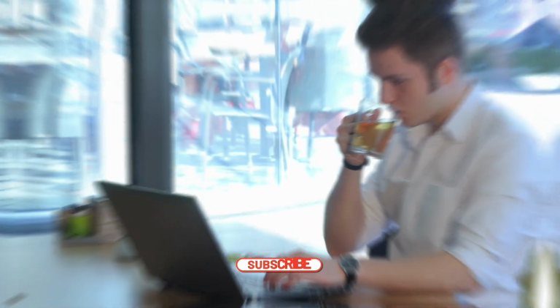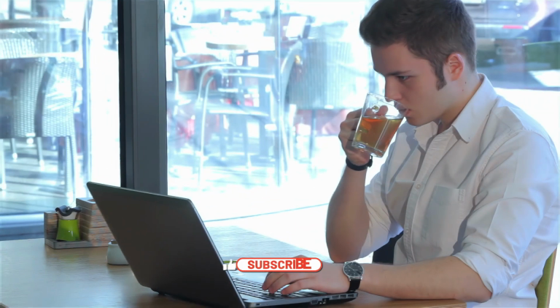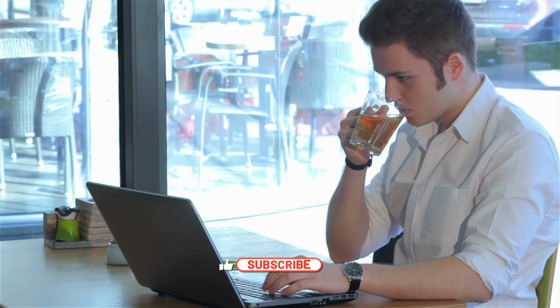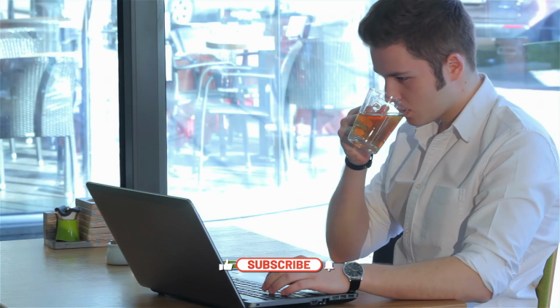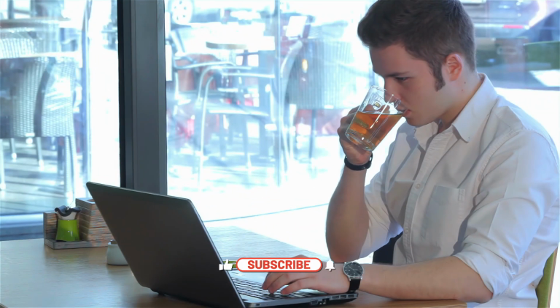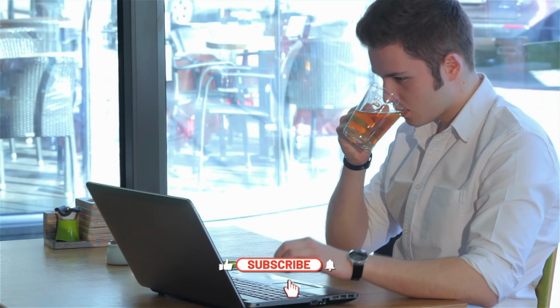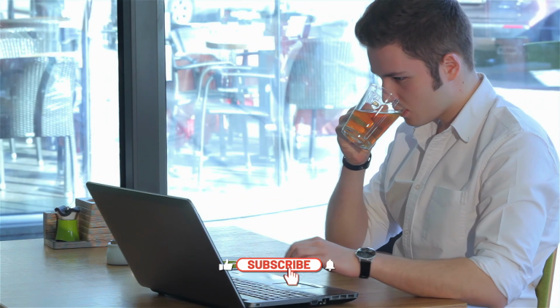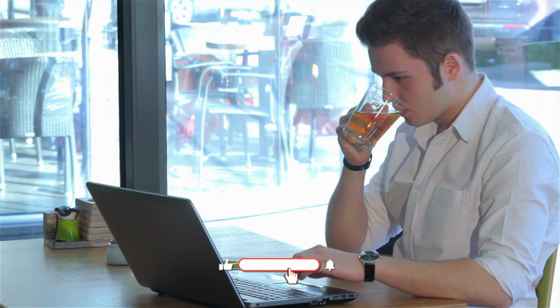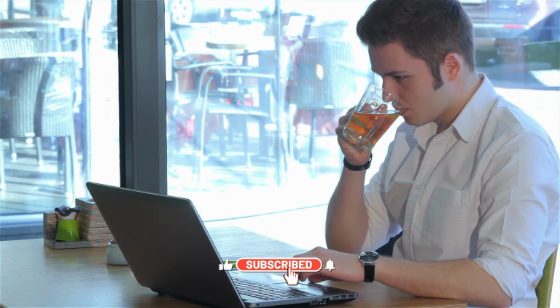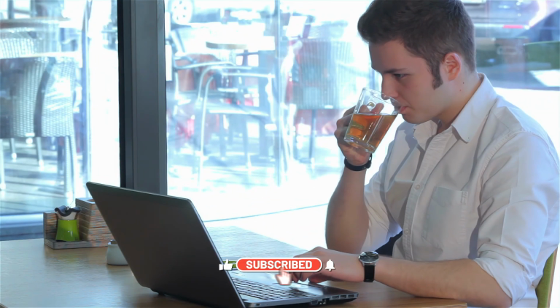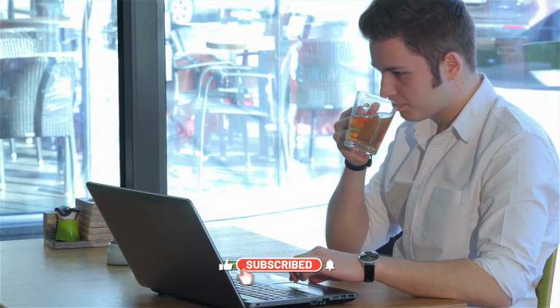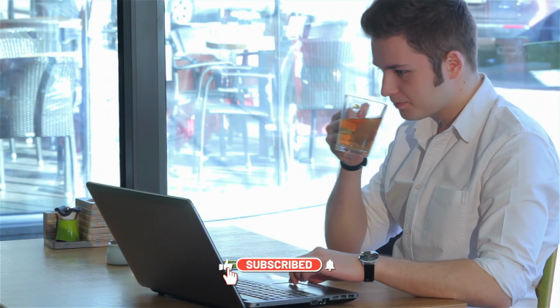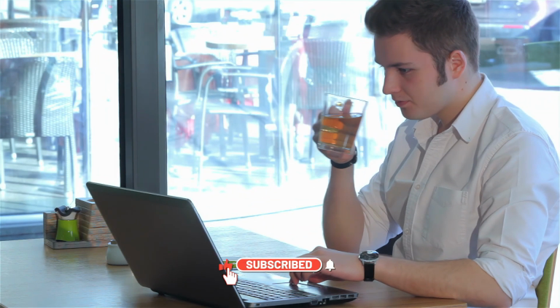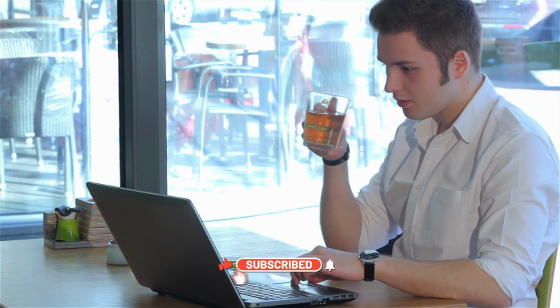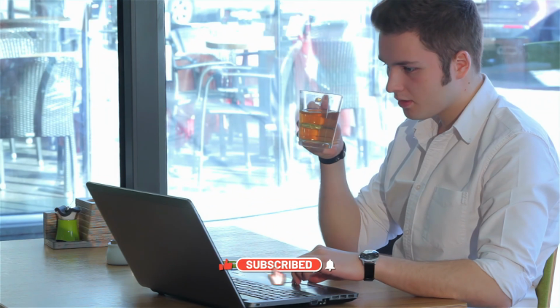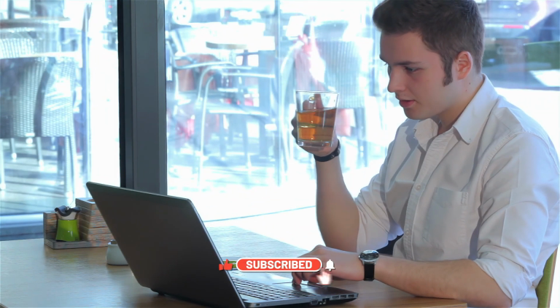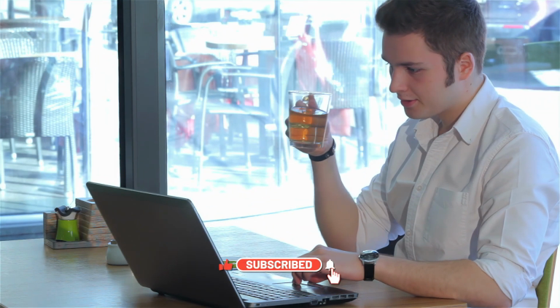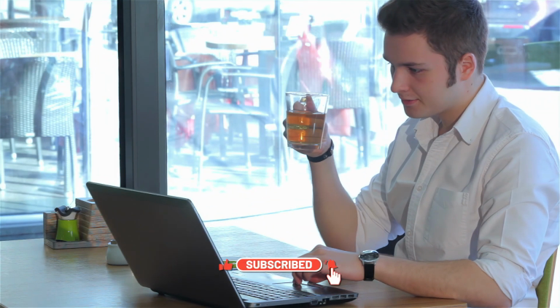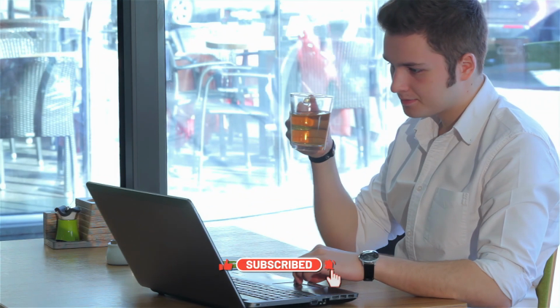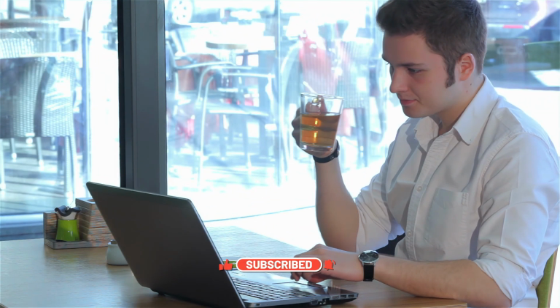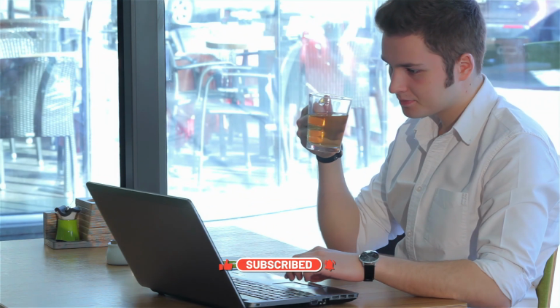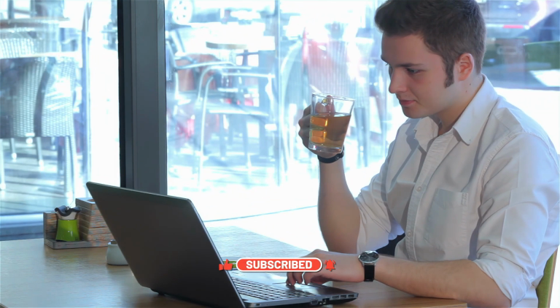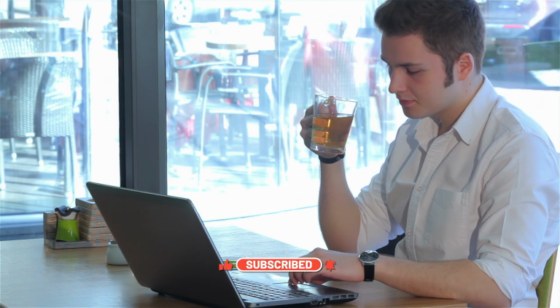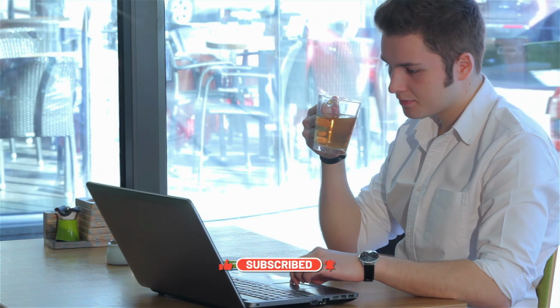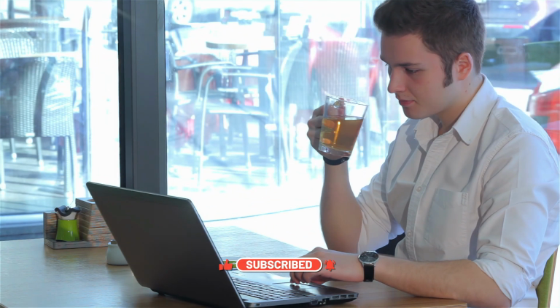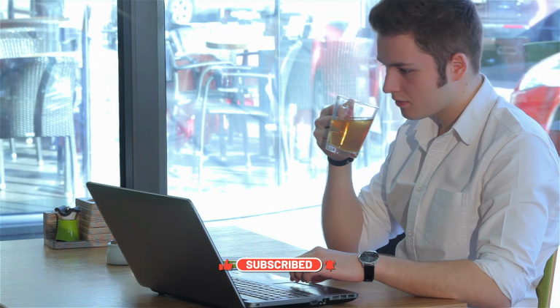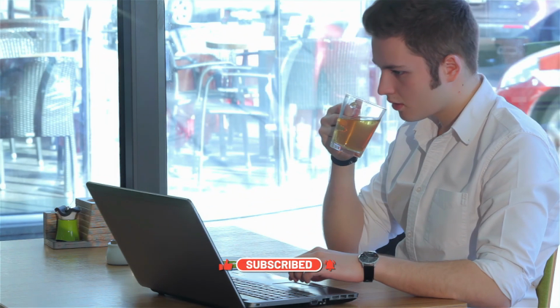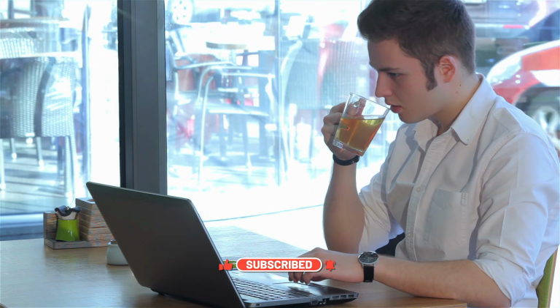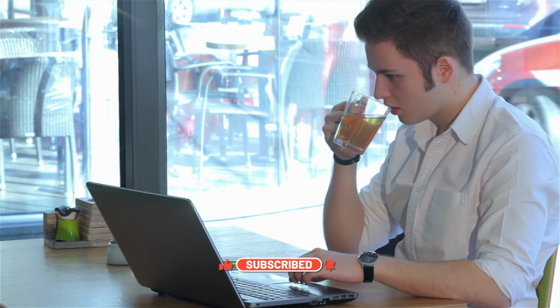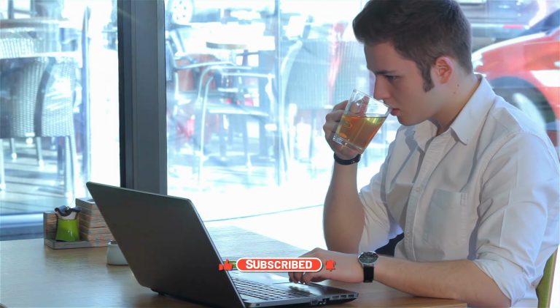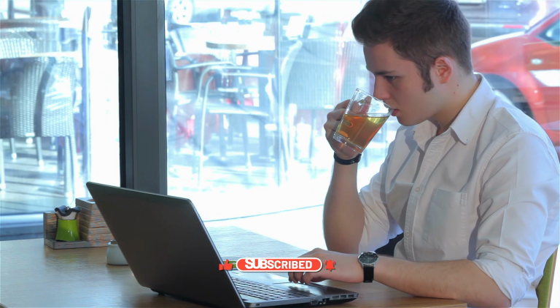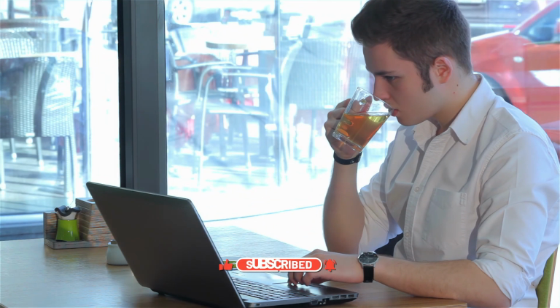If you liked the video, please consider subscribing and sharing so we can keep bringing more content like this. See you next time.